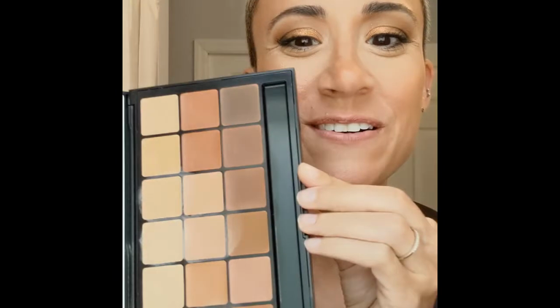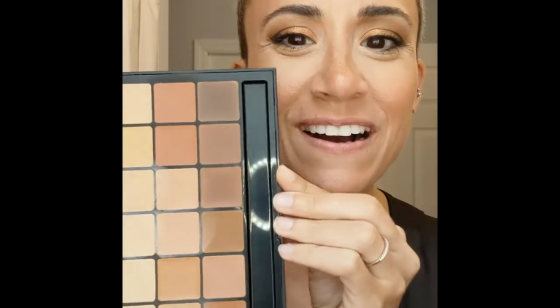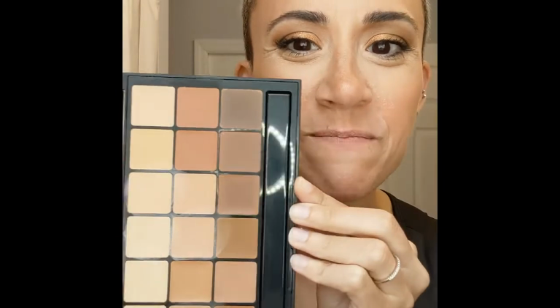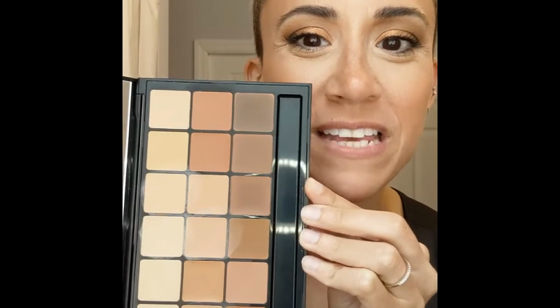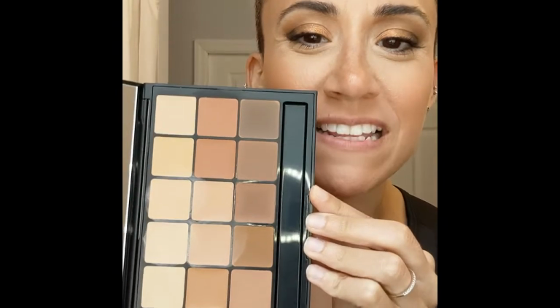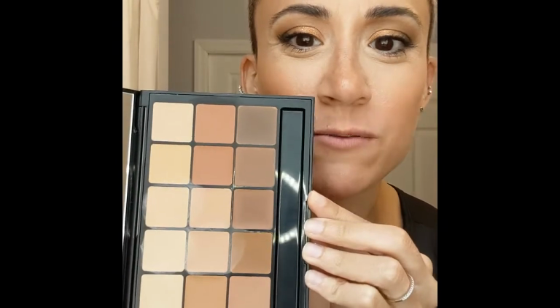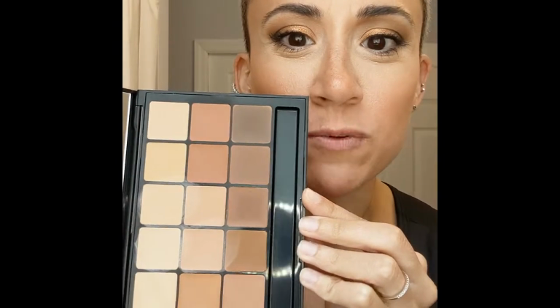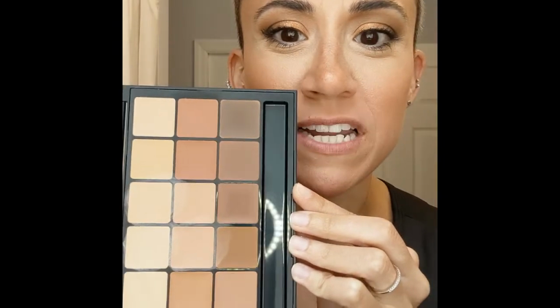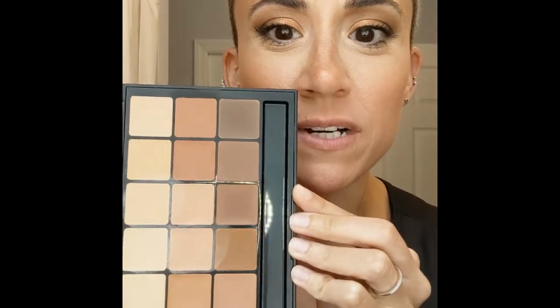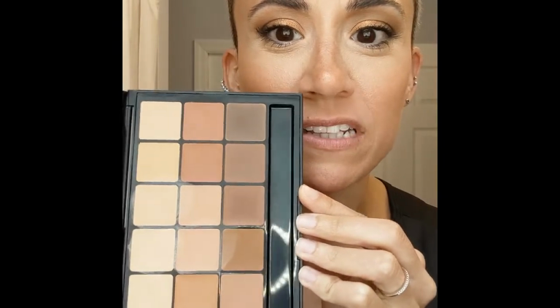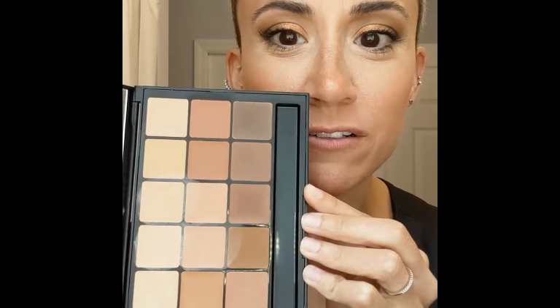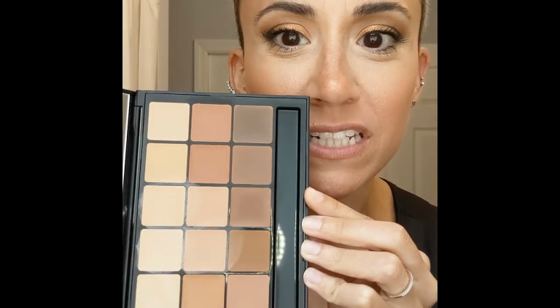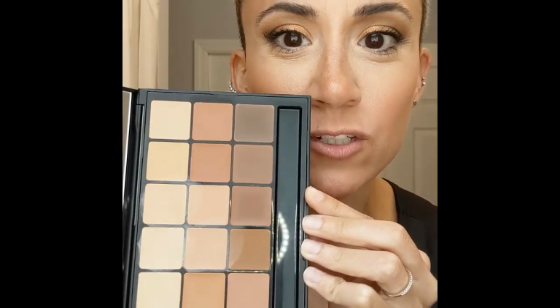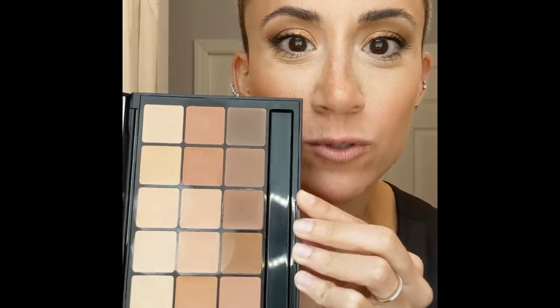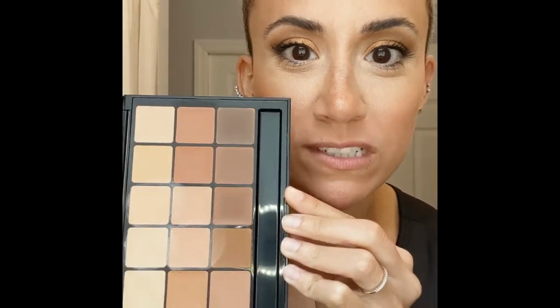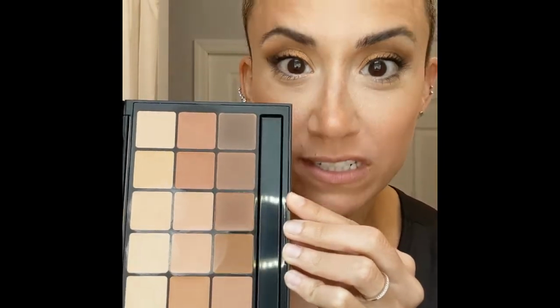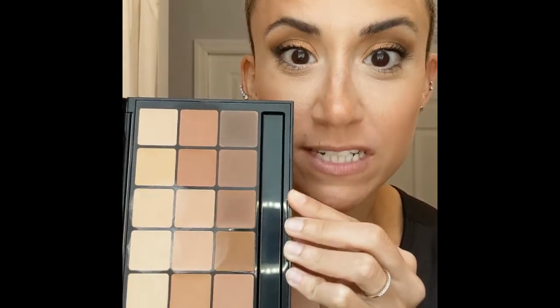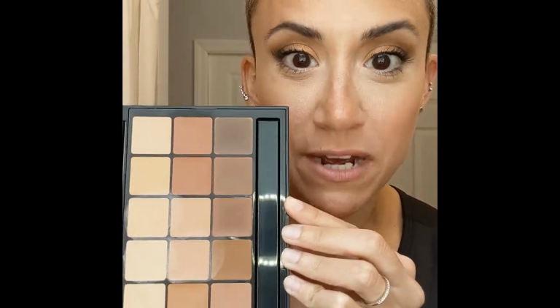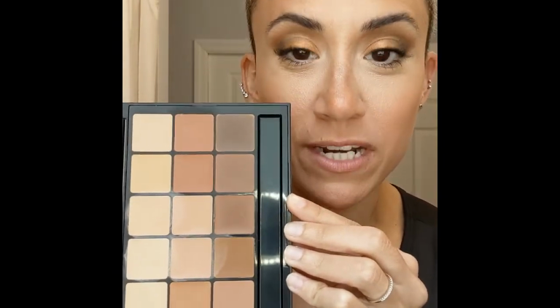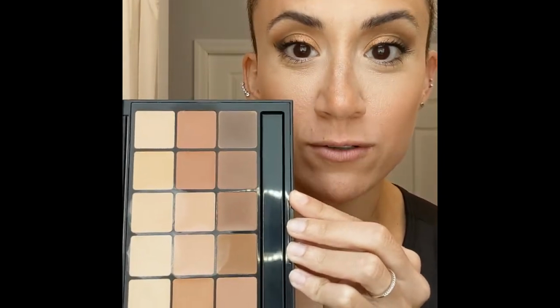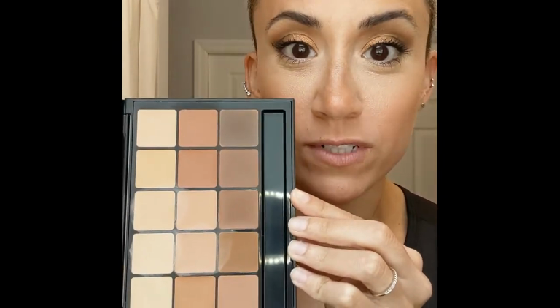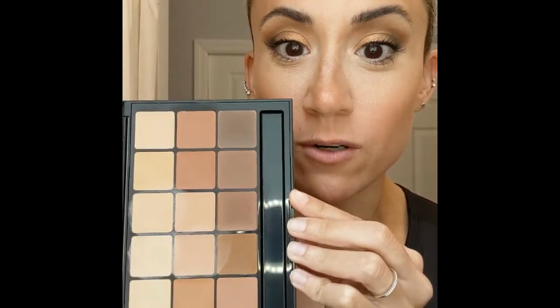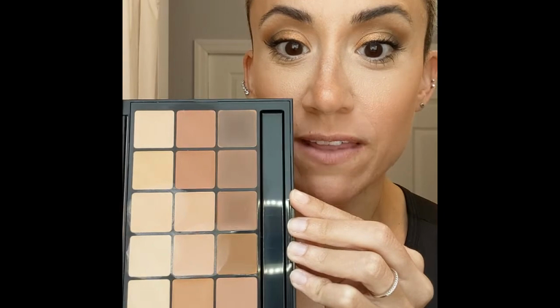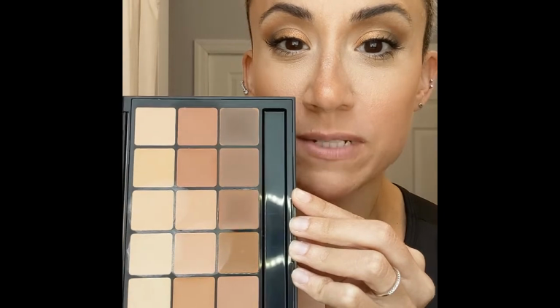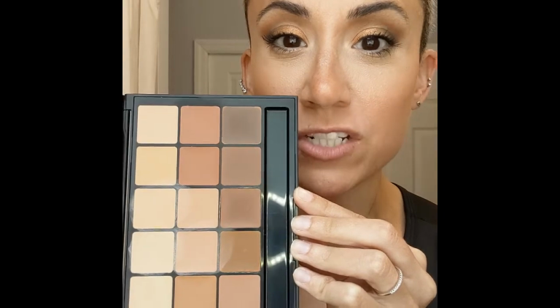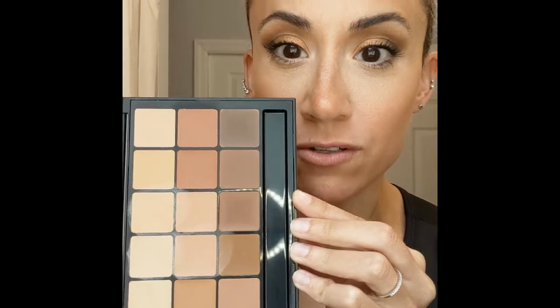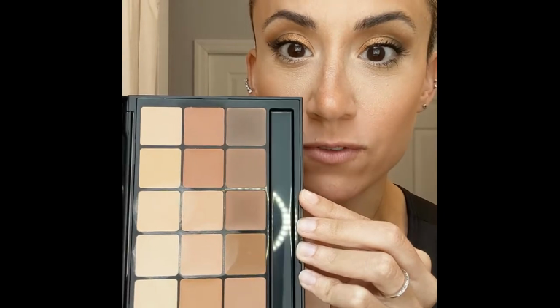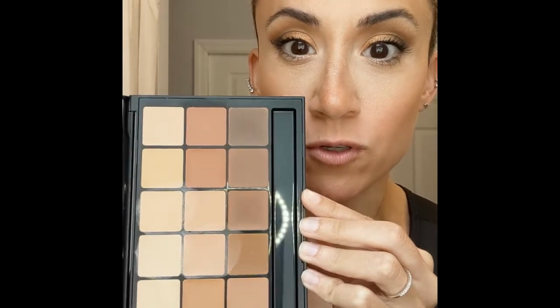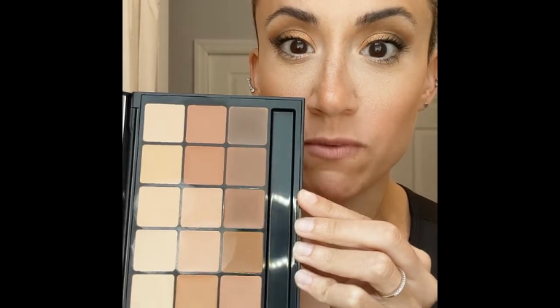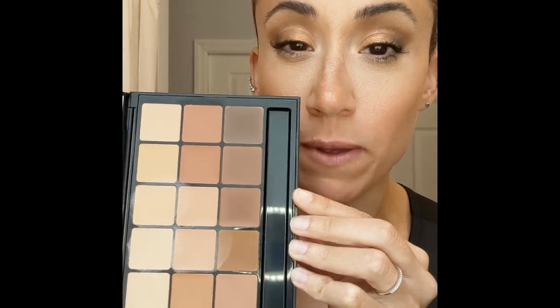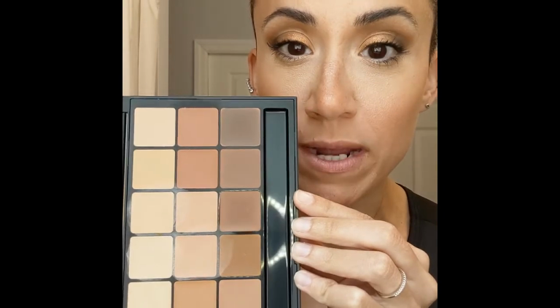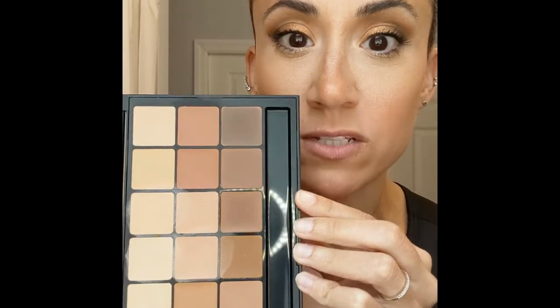So it said that it was super tiny, but literally you use the littlest amount and it goes a really long way. And that was actually in the review, so it made me feel better about it.